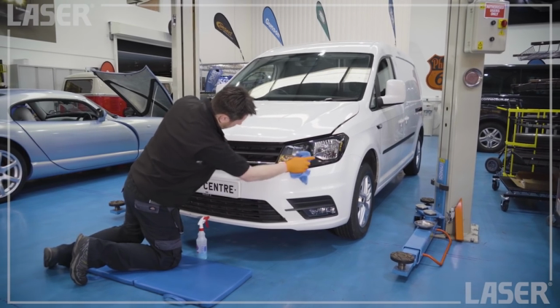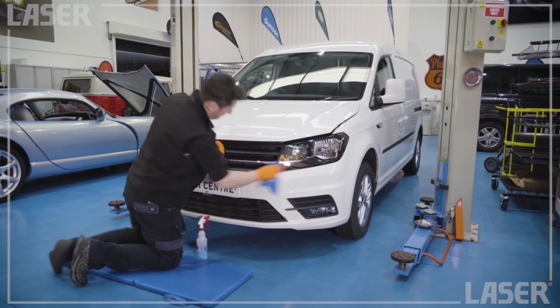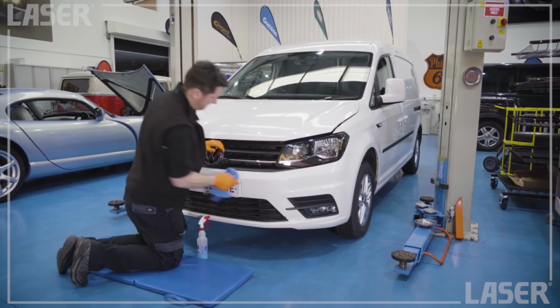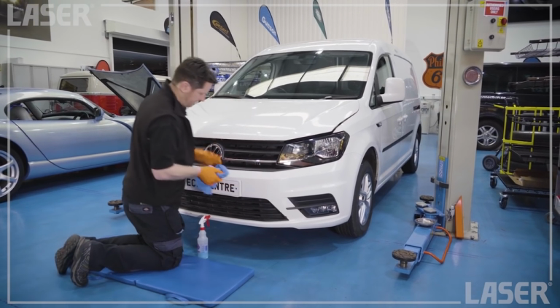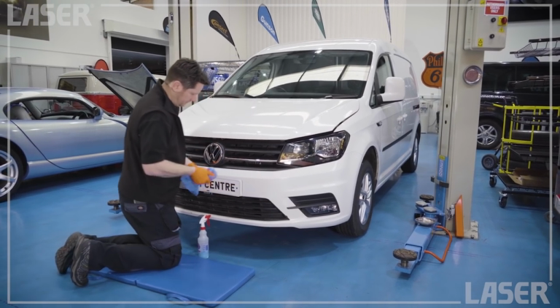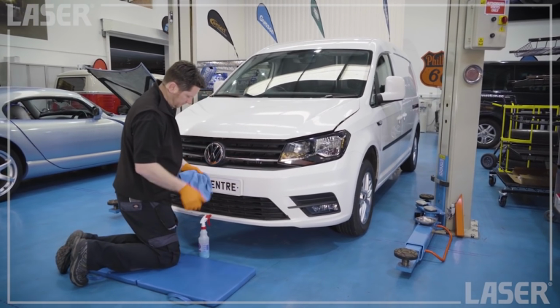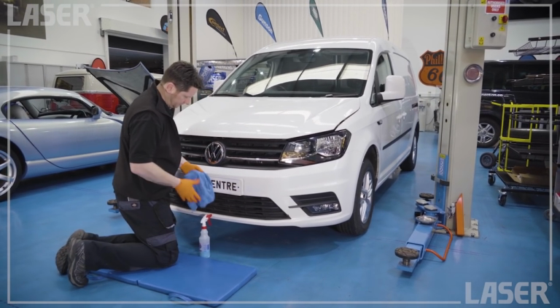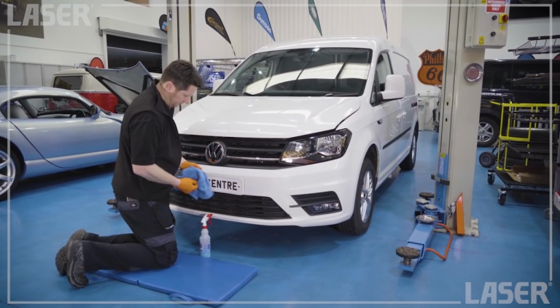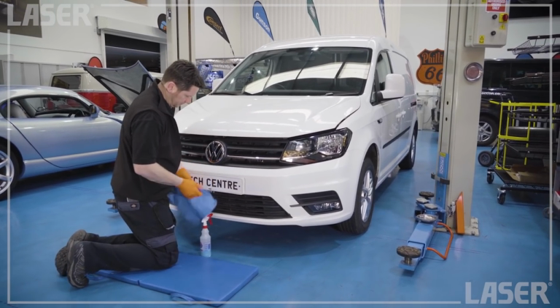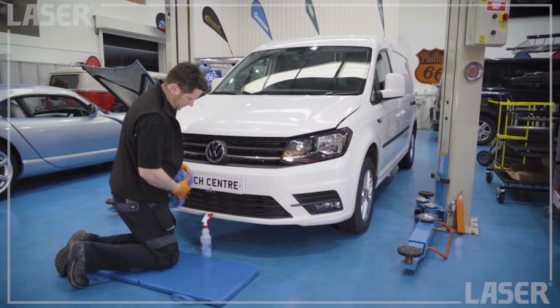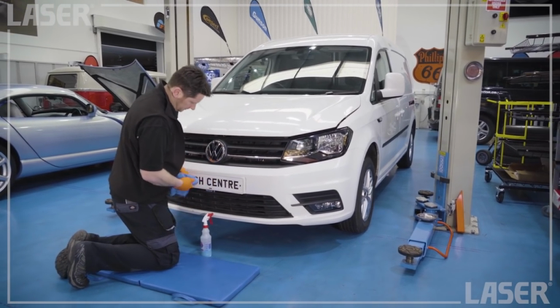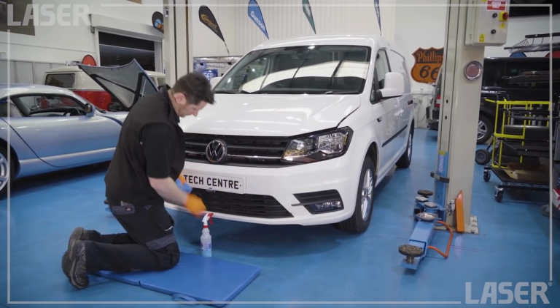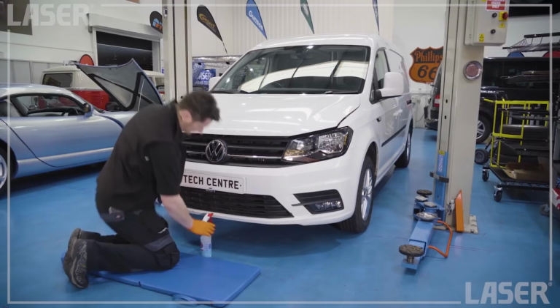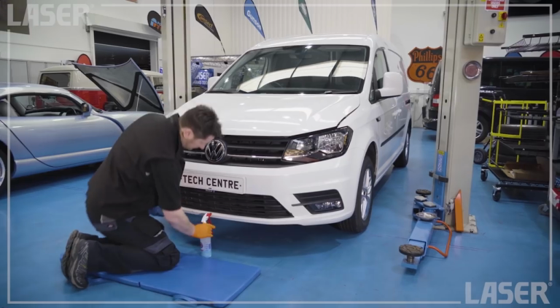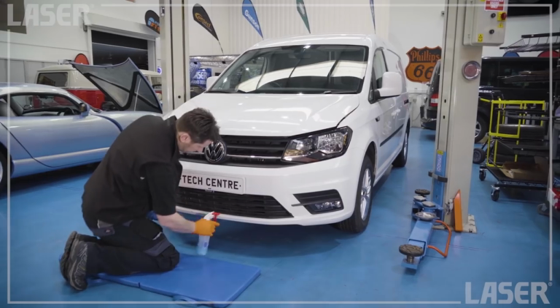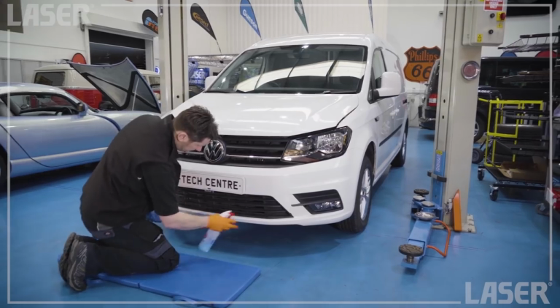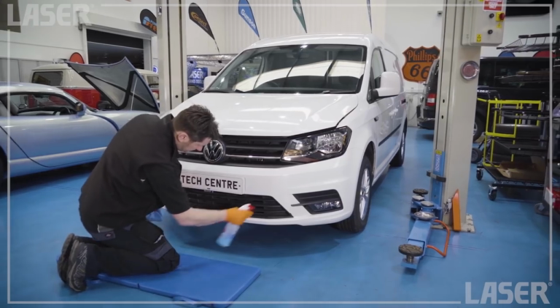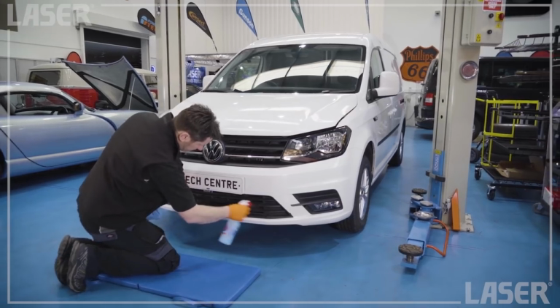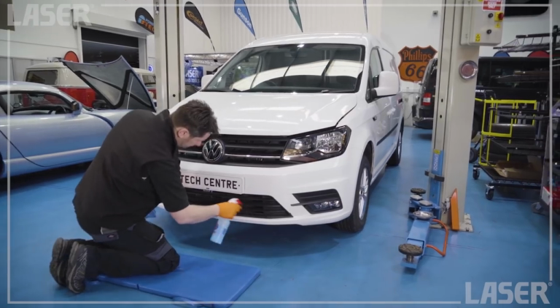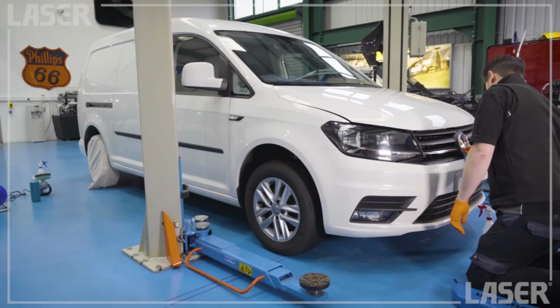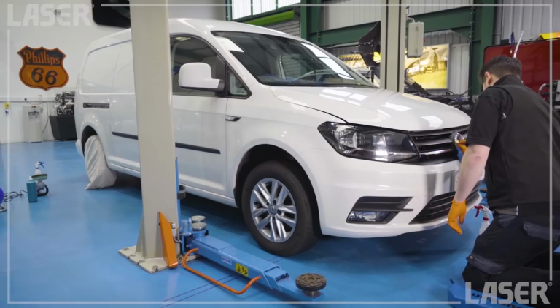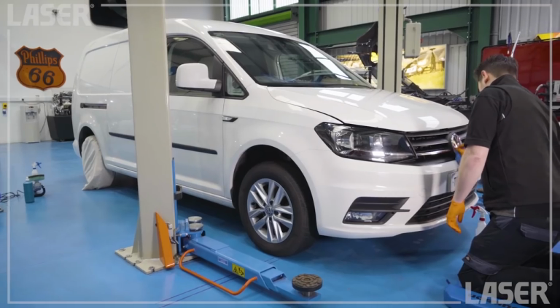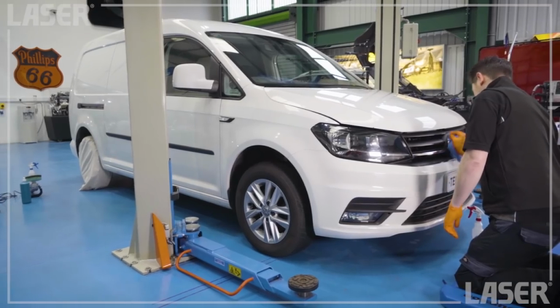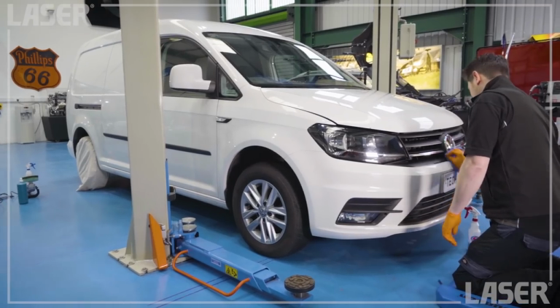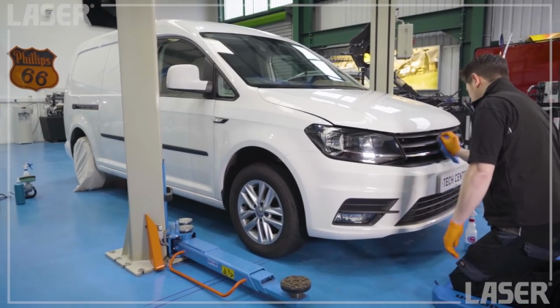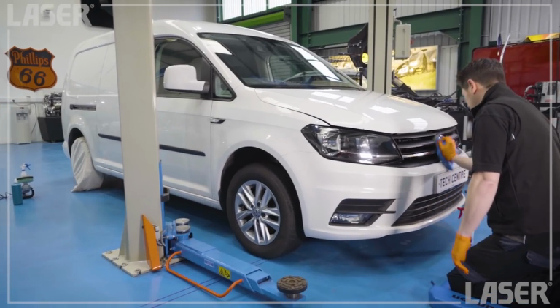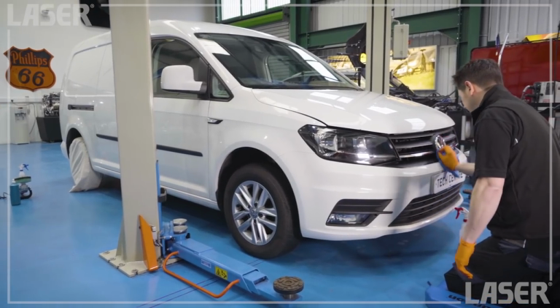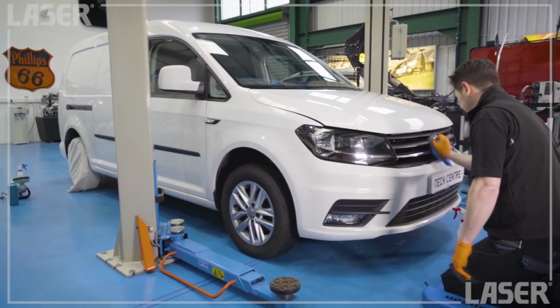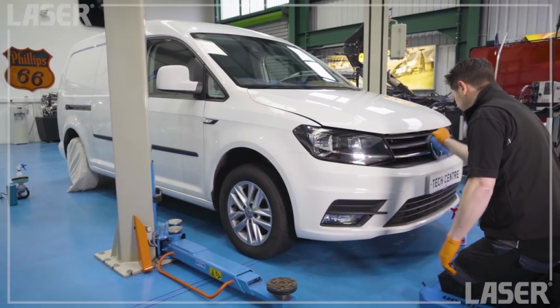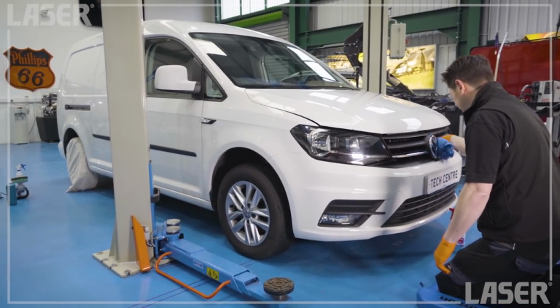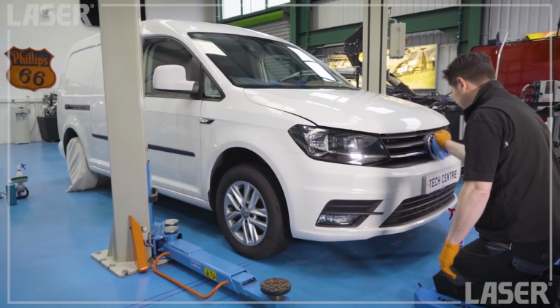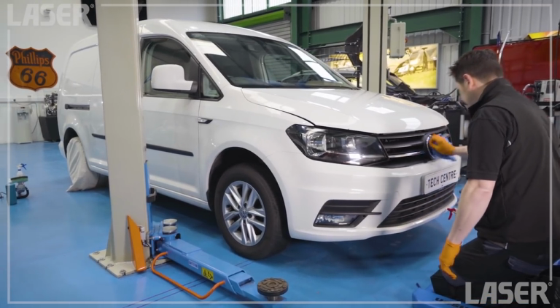Valeting — a chore for some, but a pleasure for others. There's nothing more satisfactory than a clean motorcar.